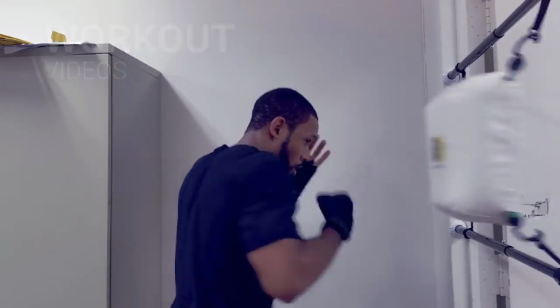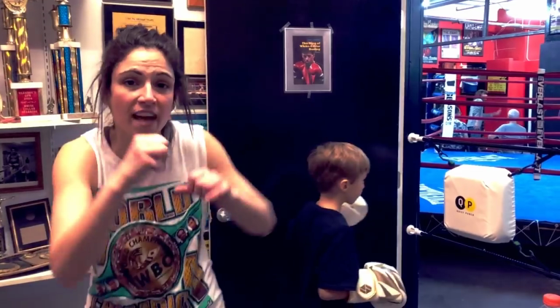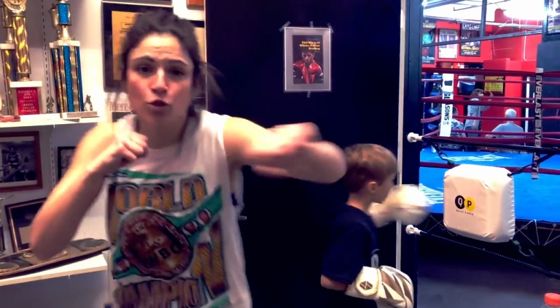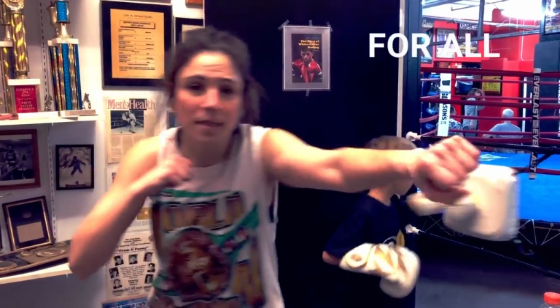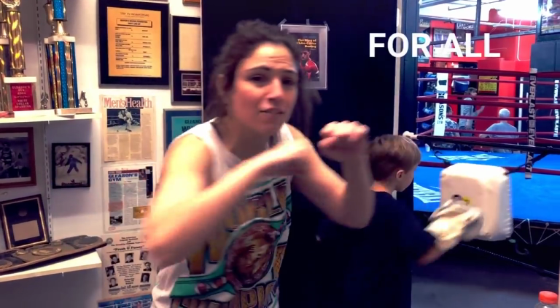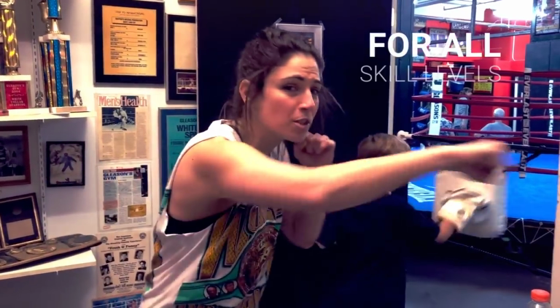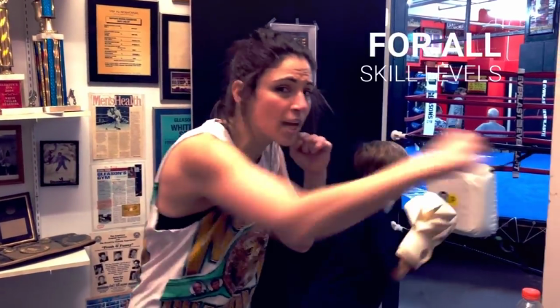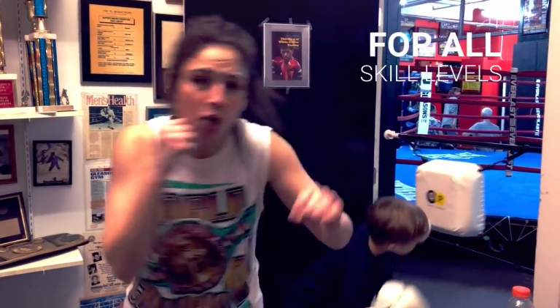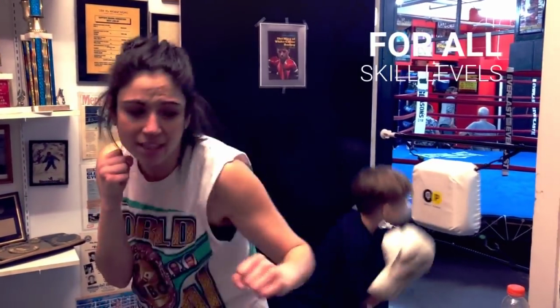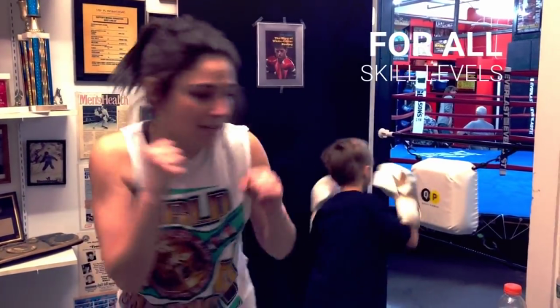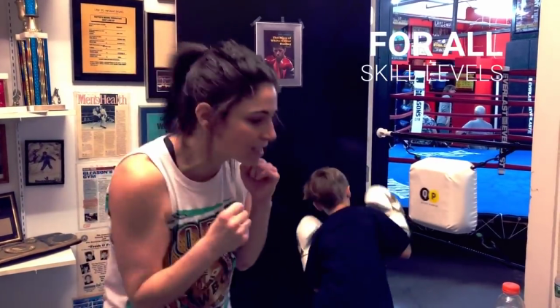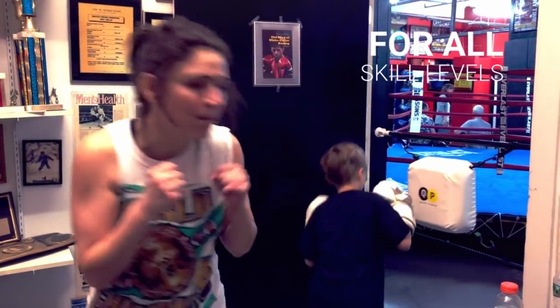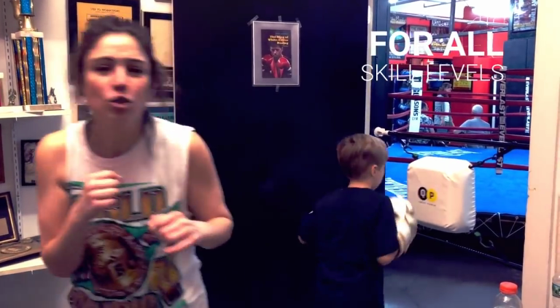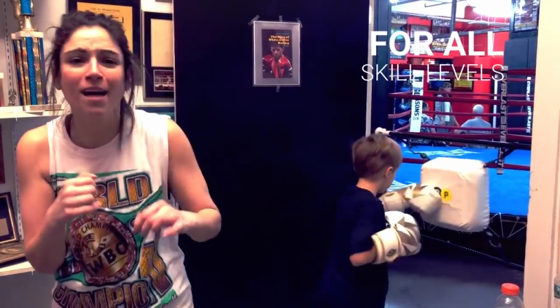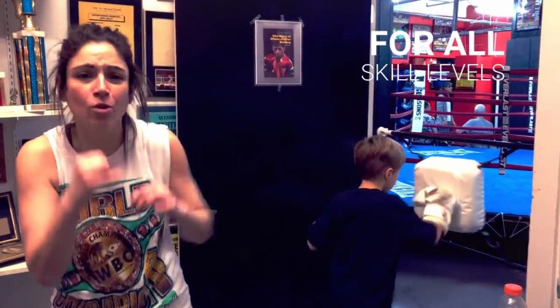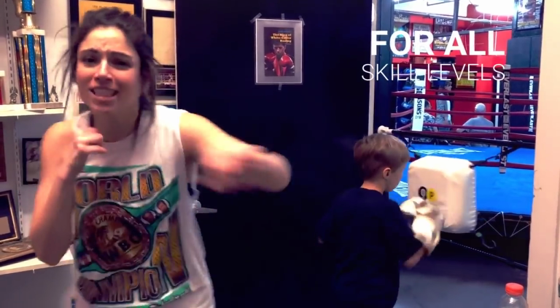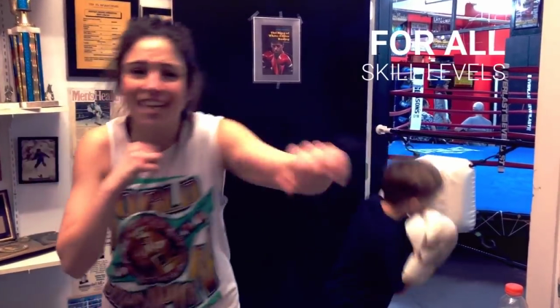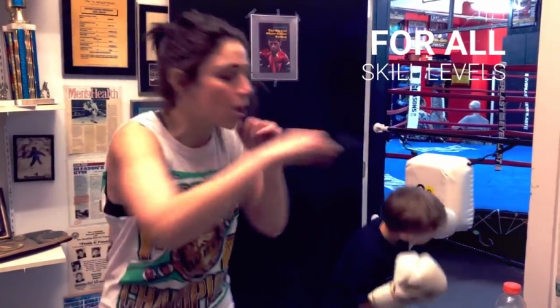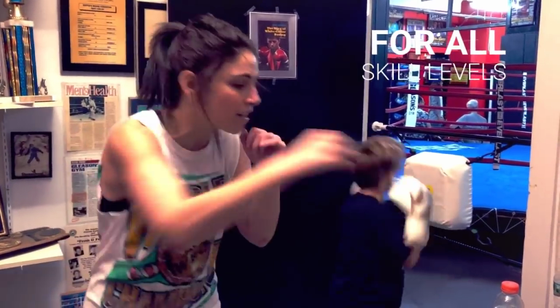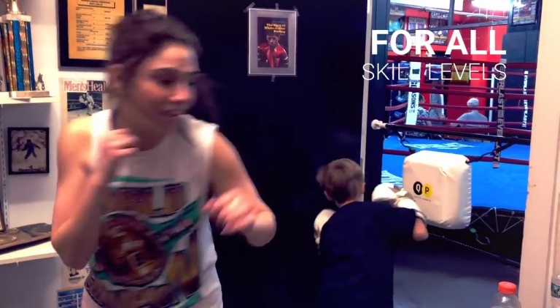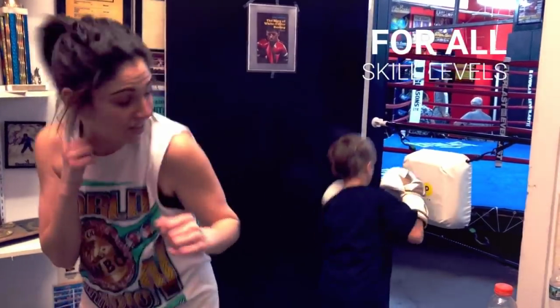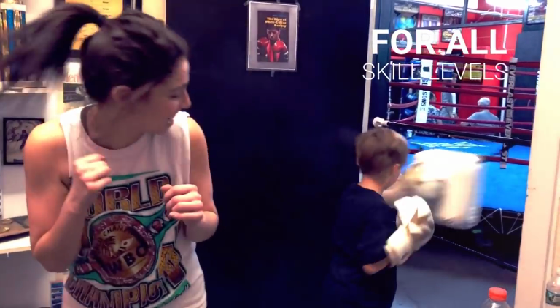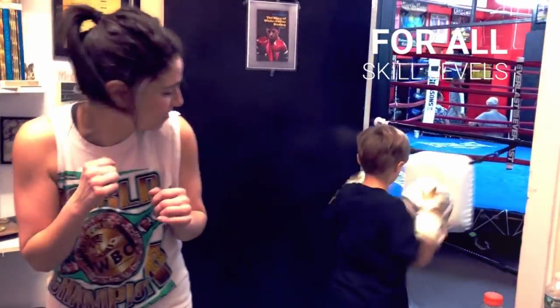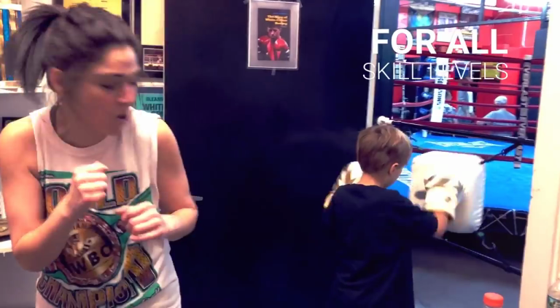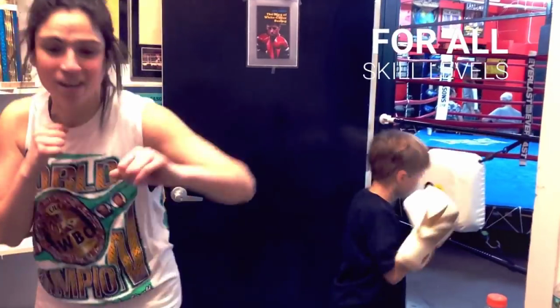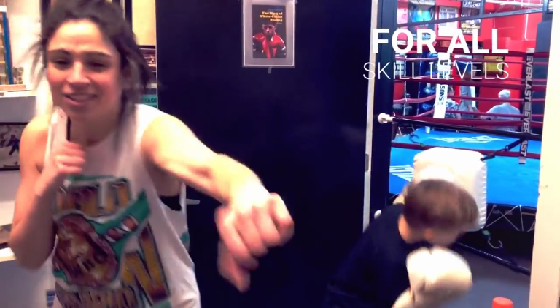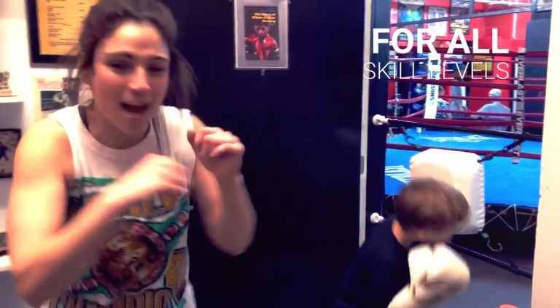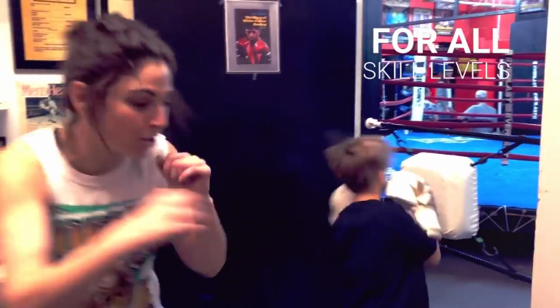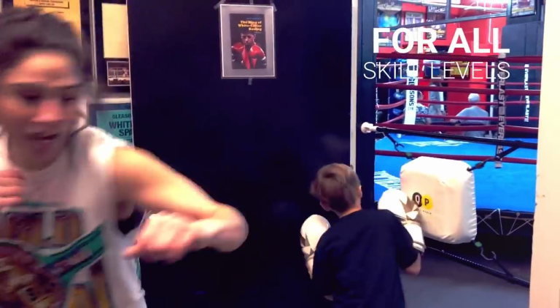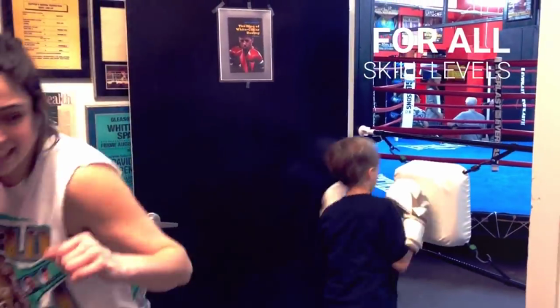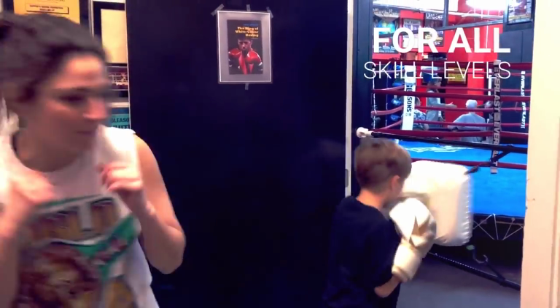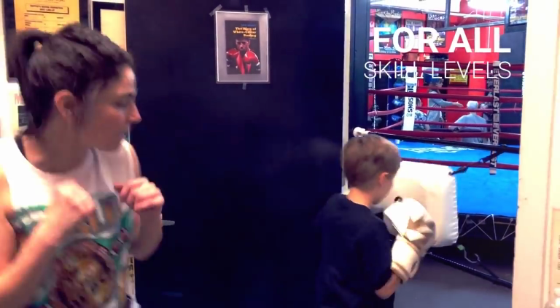You should be comfortable. Jab, cross, slip, slip. Tomas has always got it going already. Jab, cross, slip, slip.